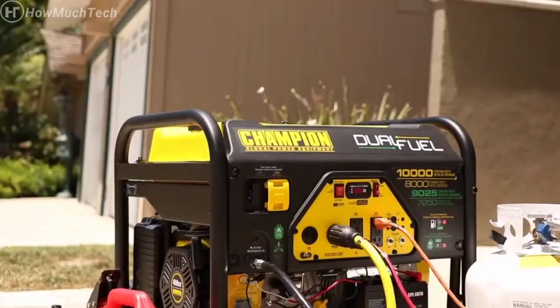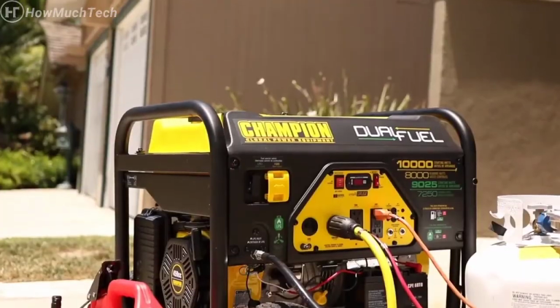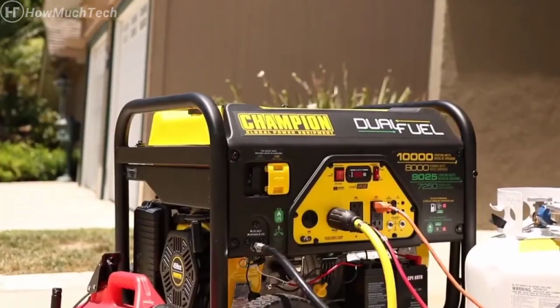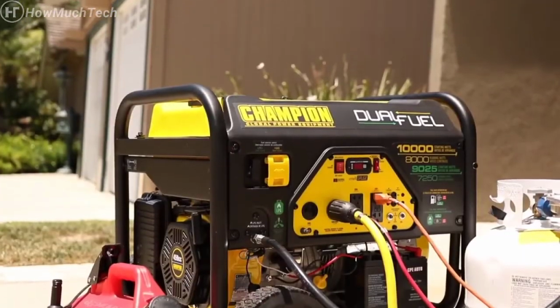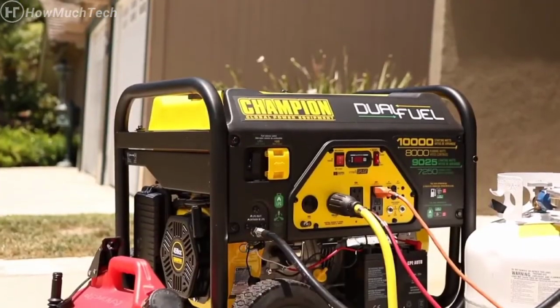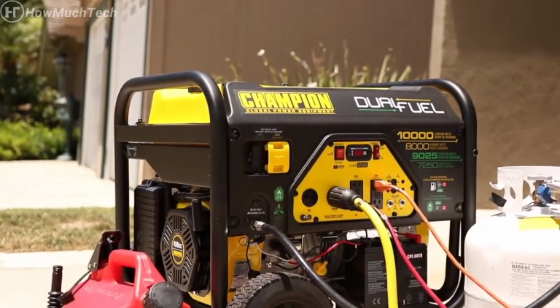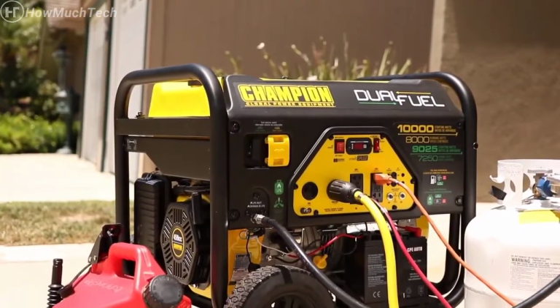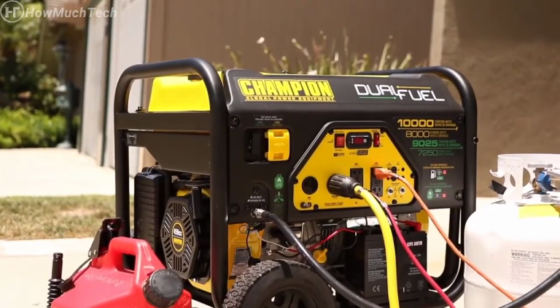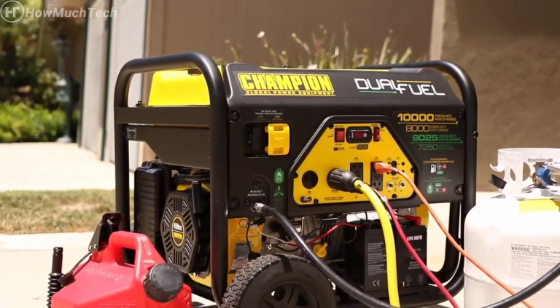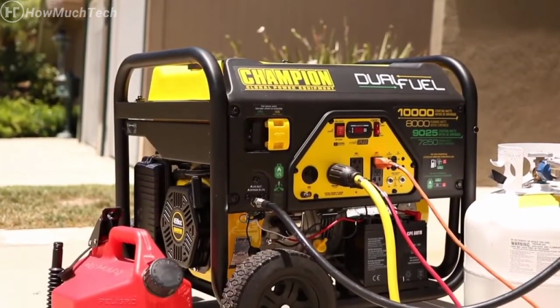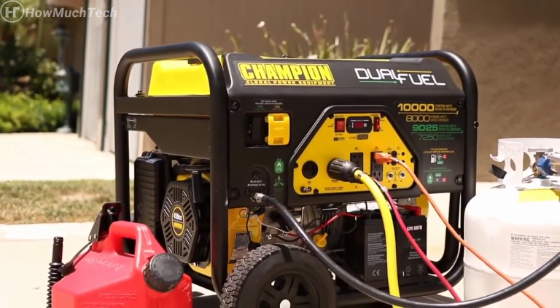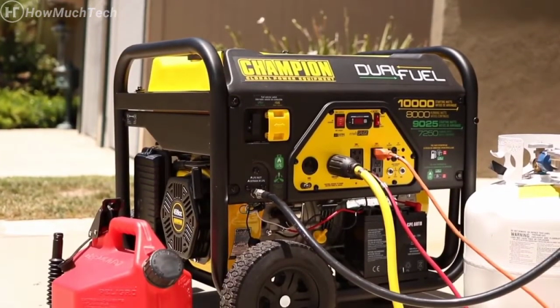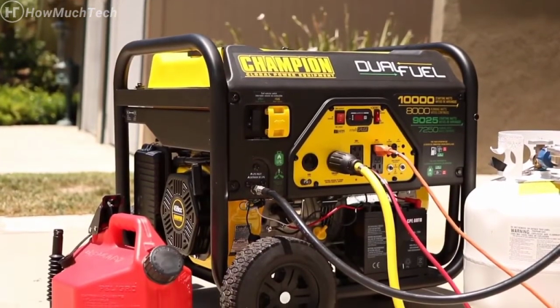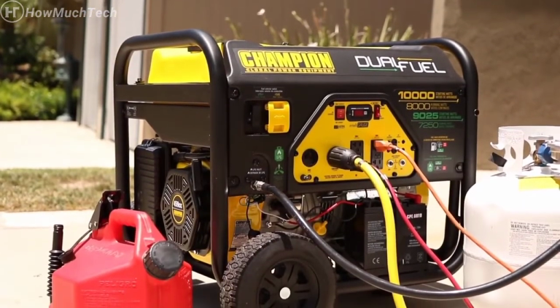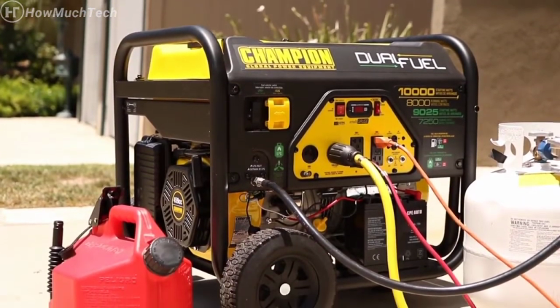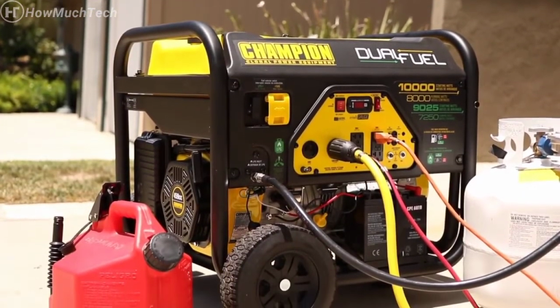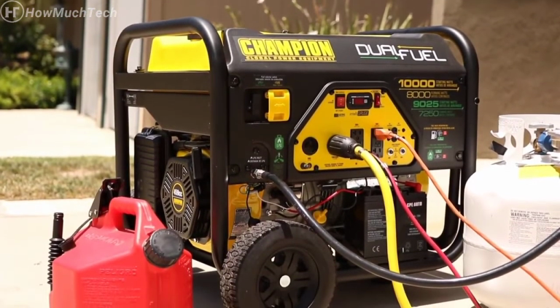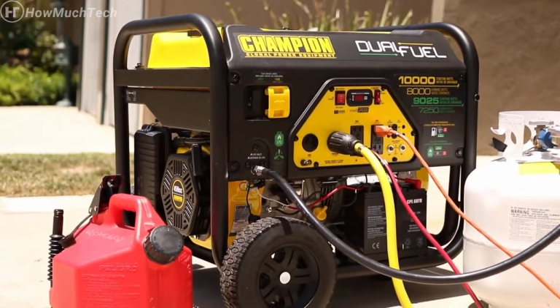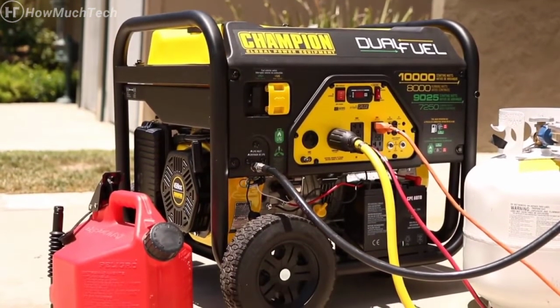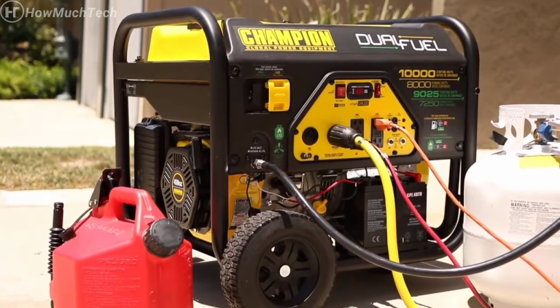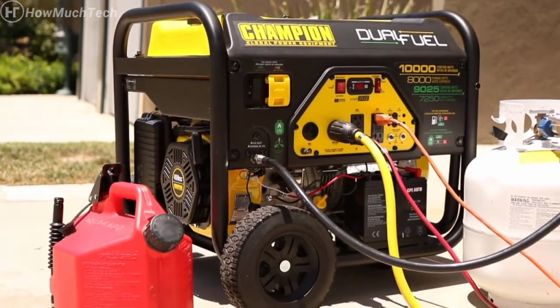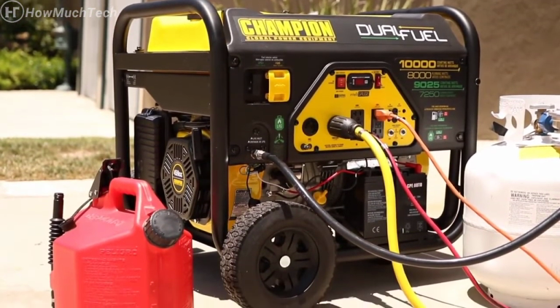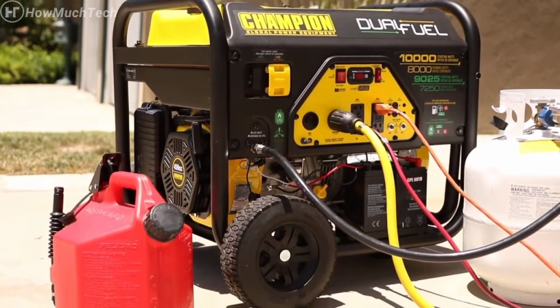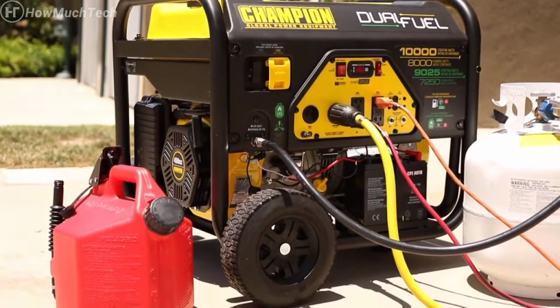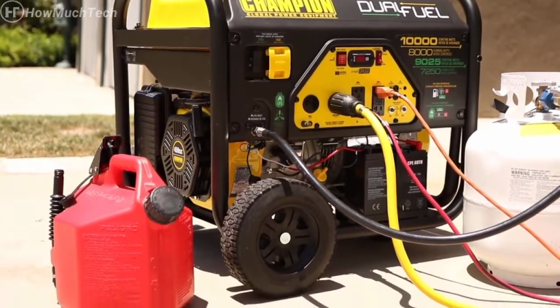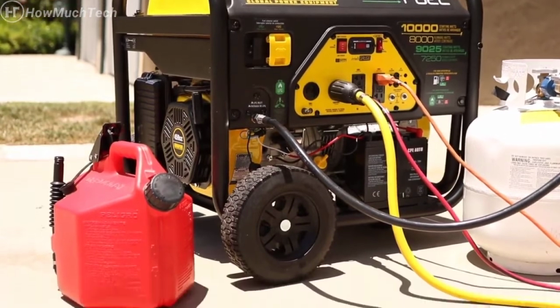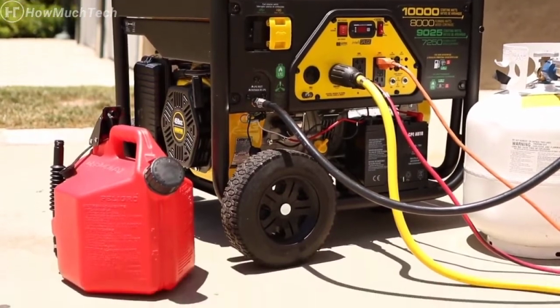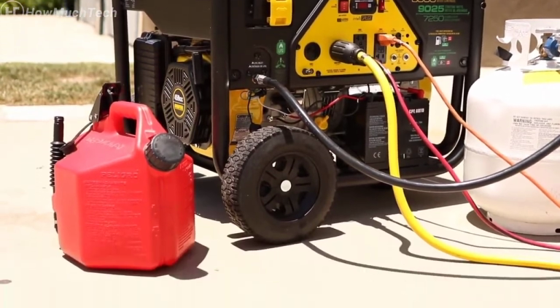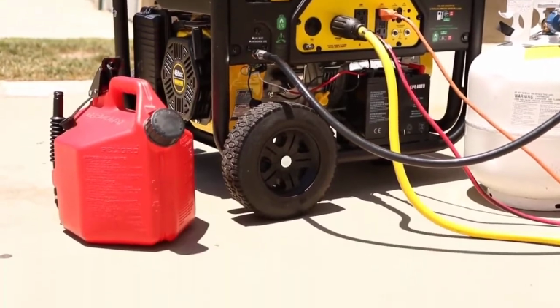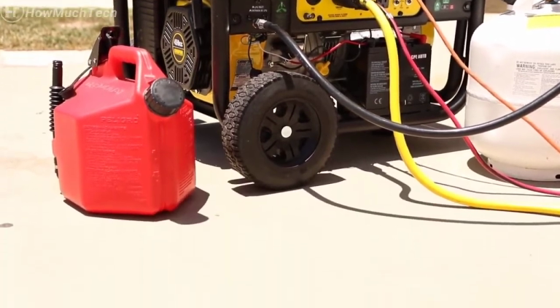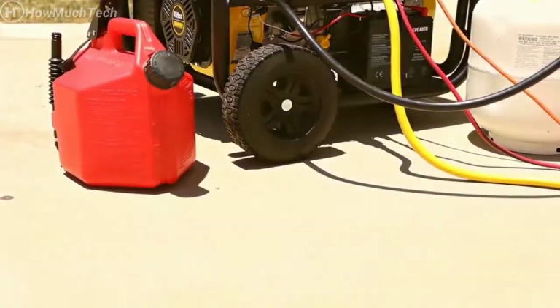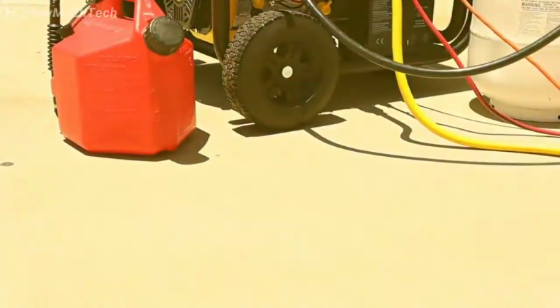Champion's innovative 8,000 Watt Dual Fuel Generator — your perfect choice for portable, dependable power.